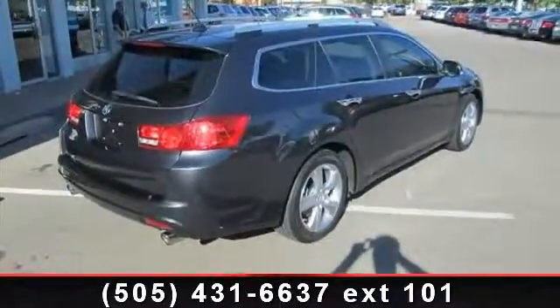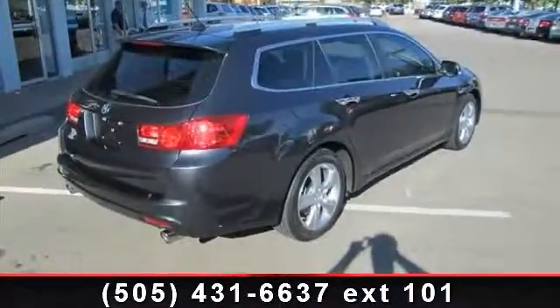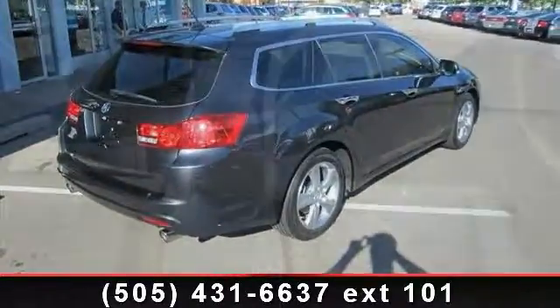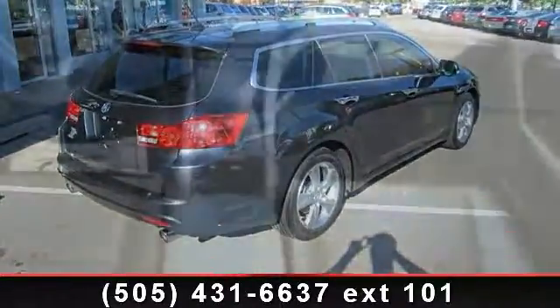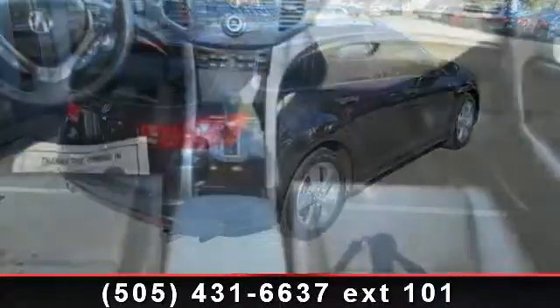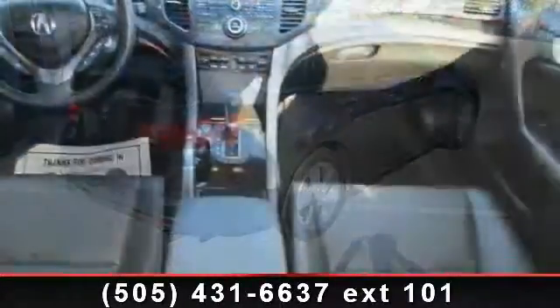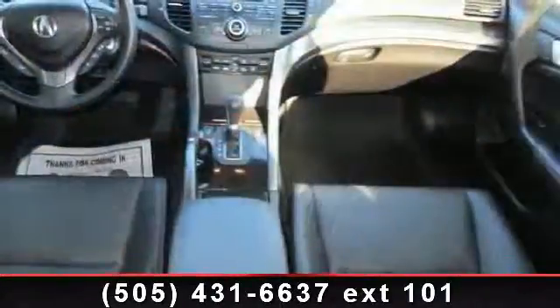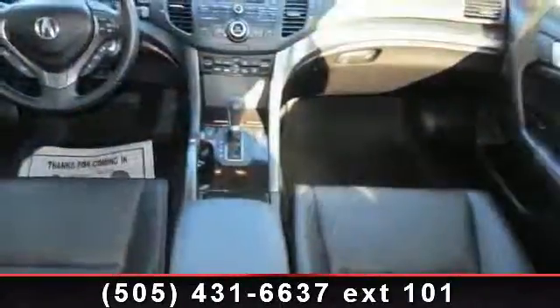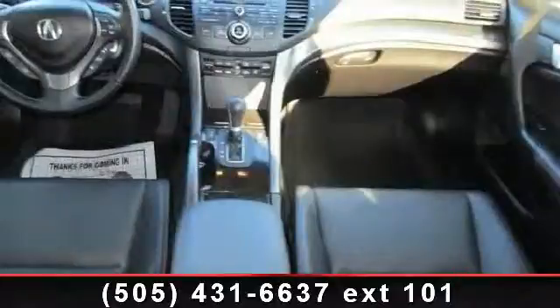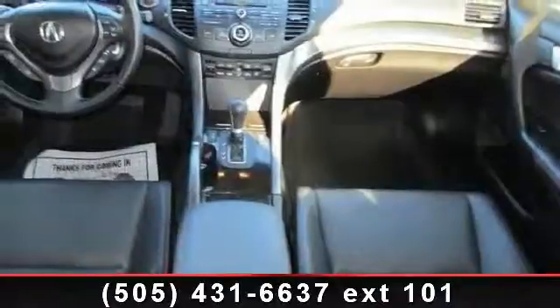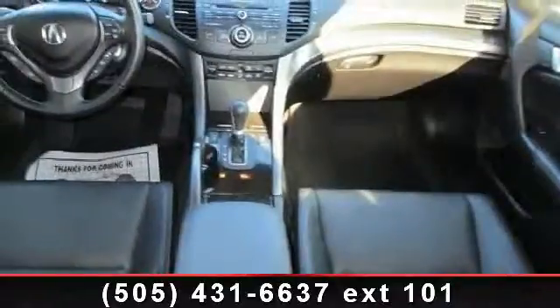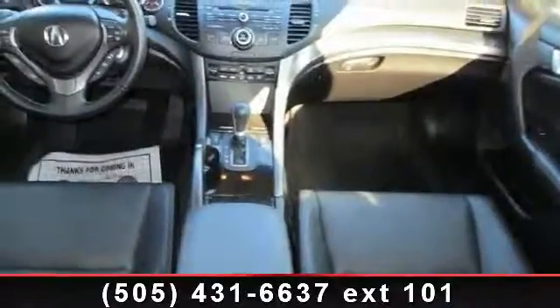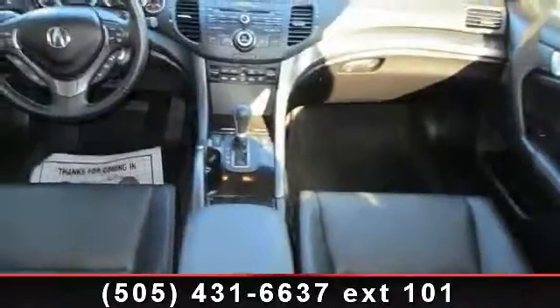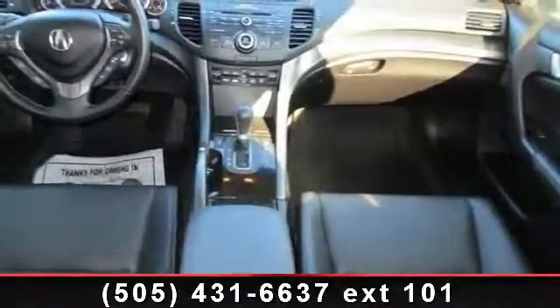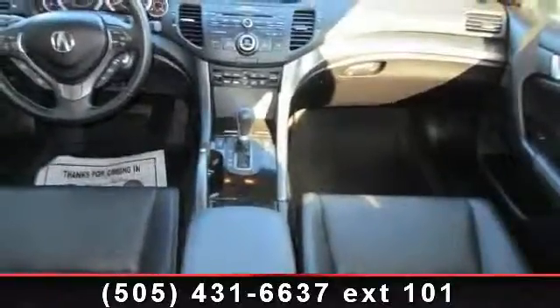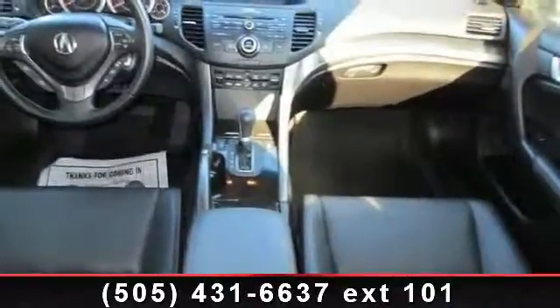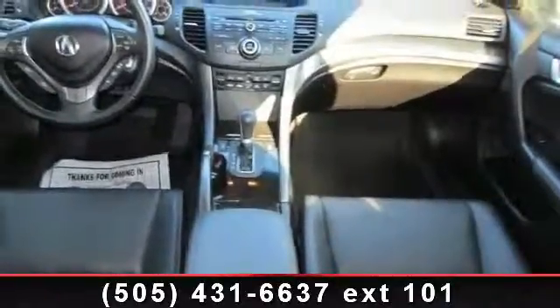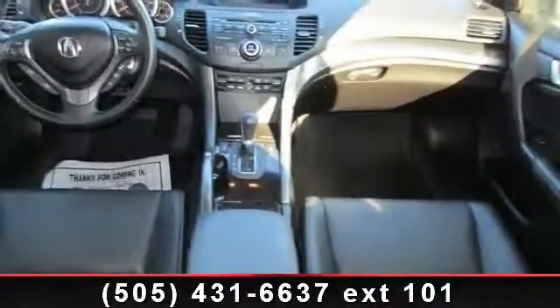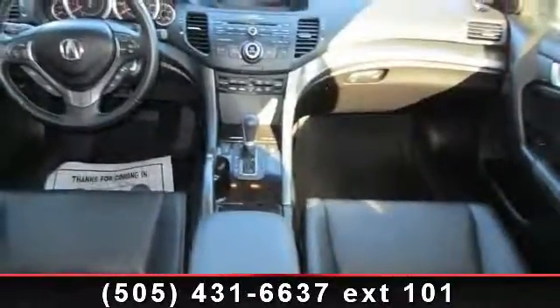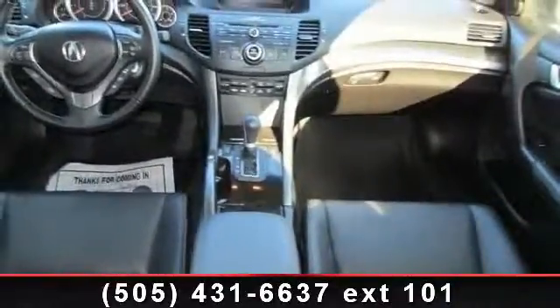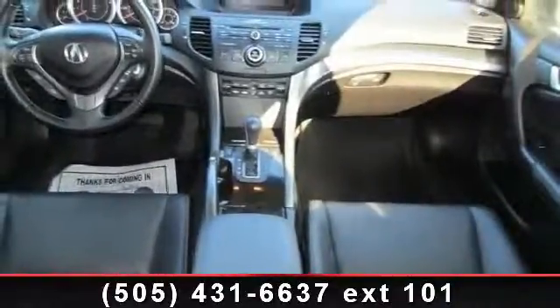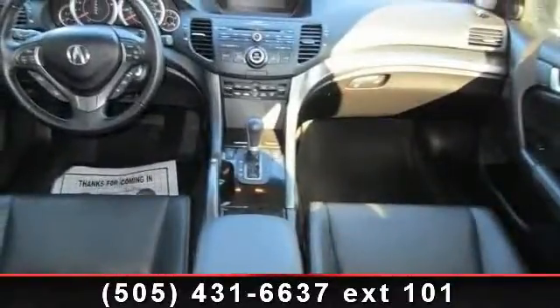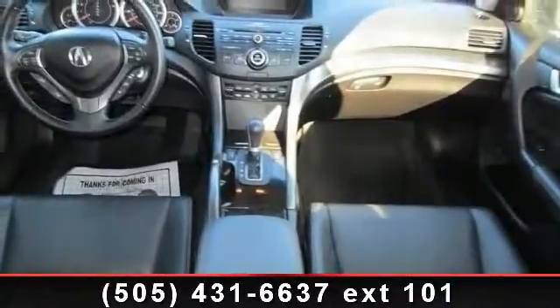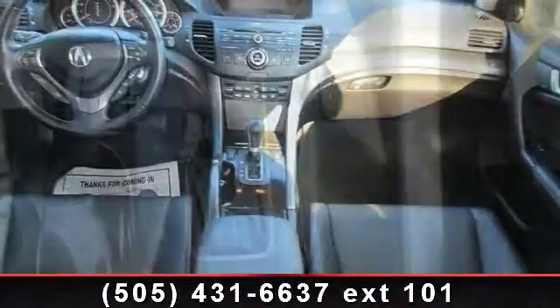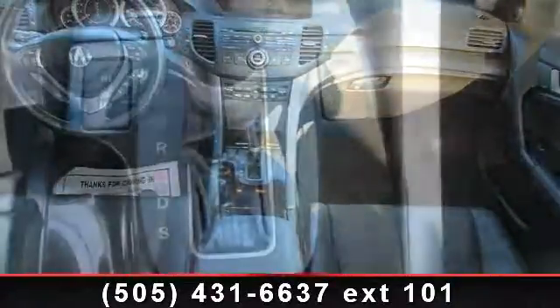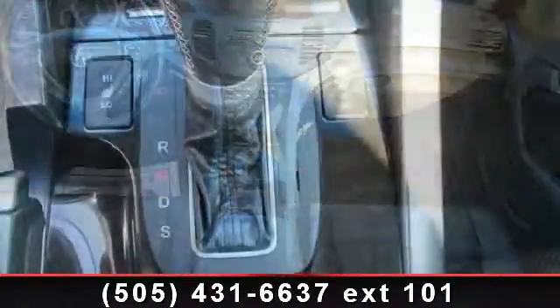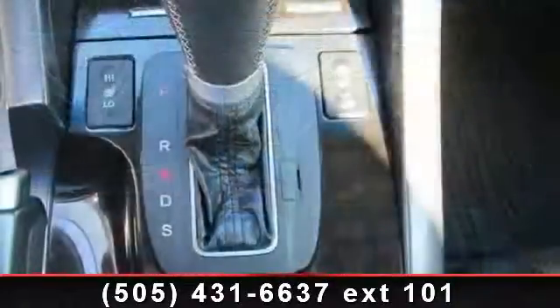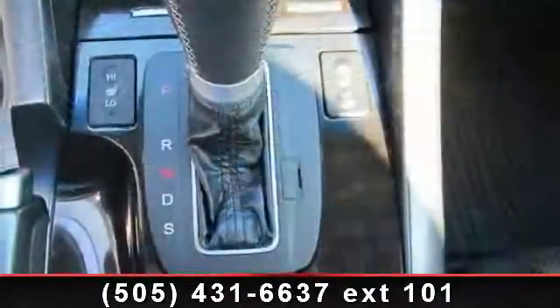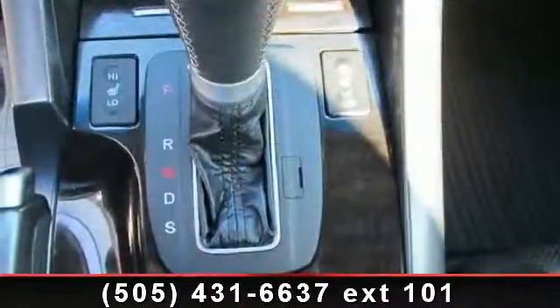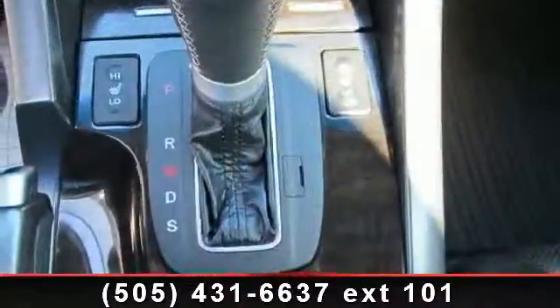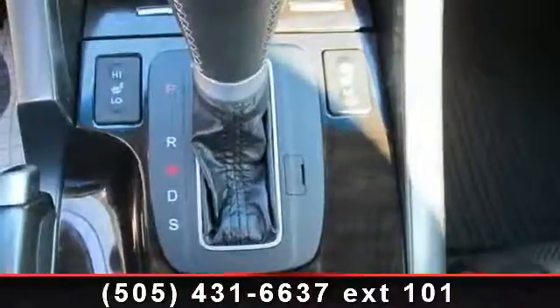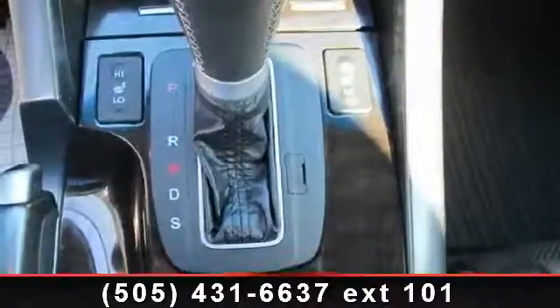Sun moonroof, aluminum wheels, and power passenger seat. This vehicle shows low mileage and has a smooth ride.